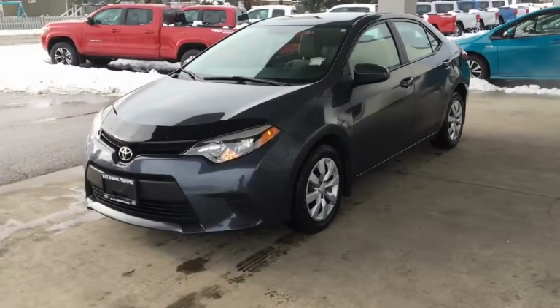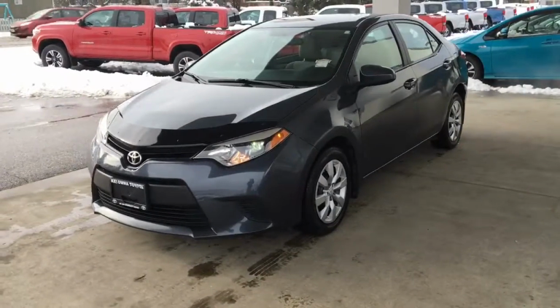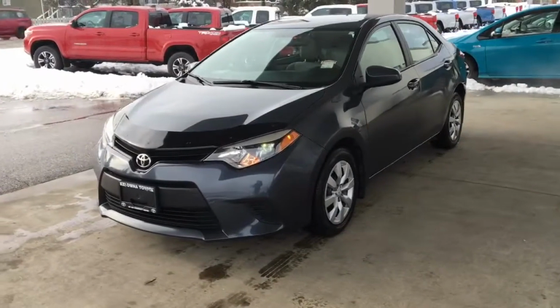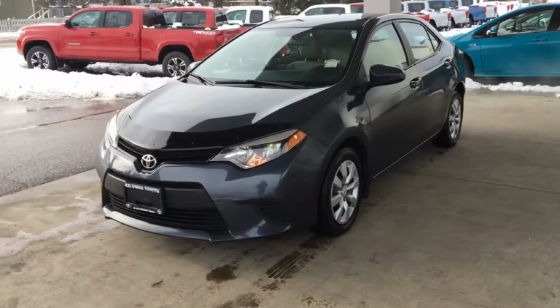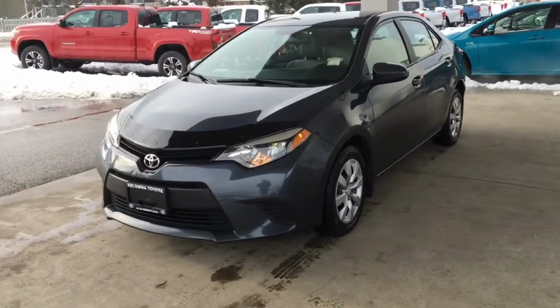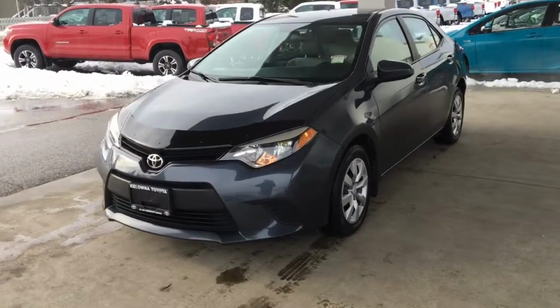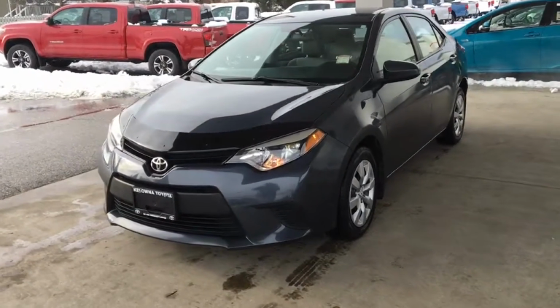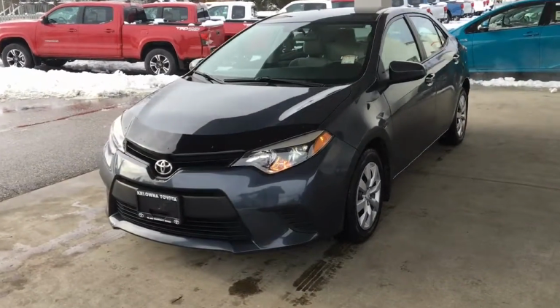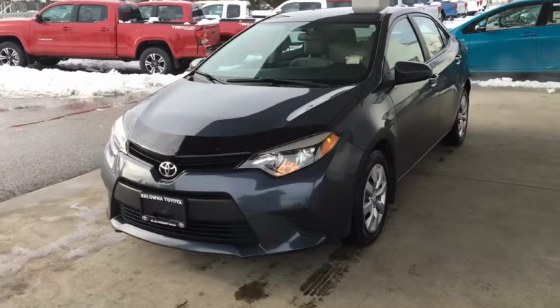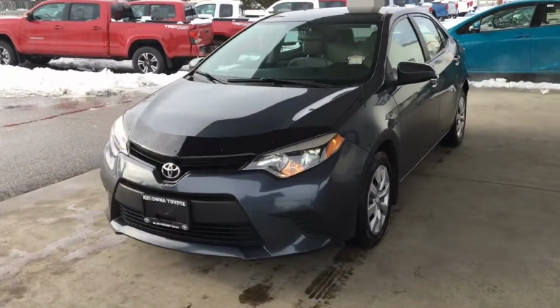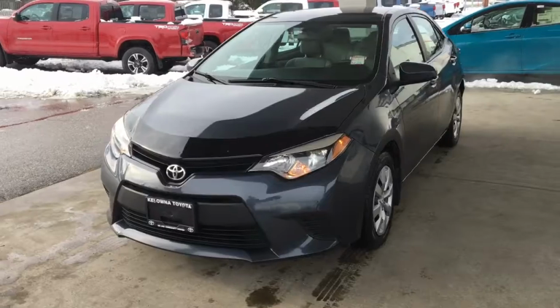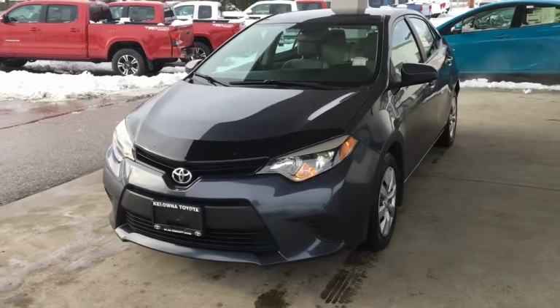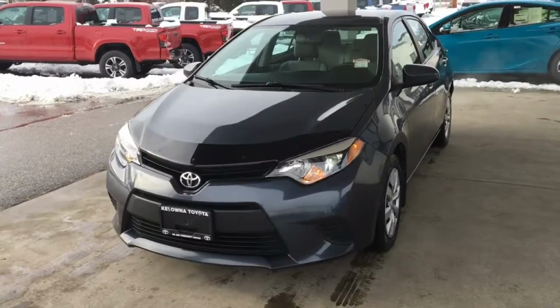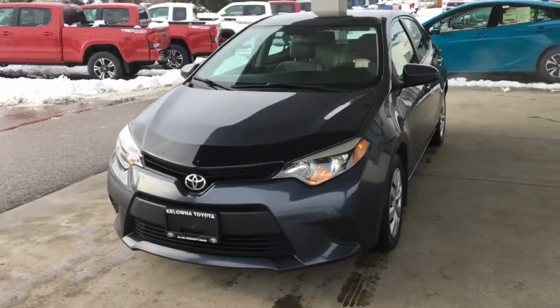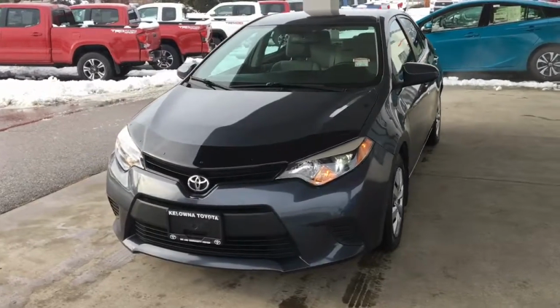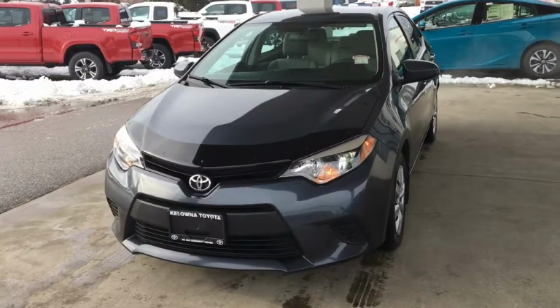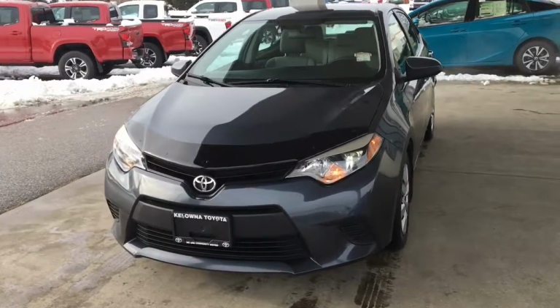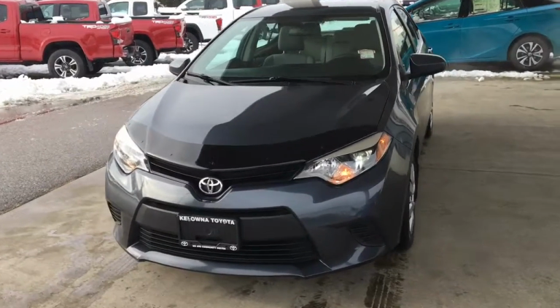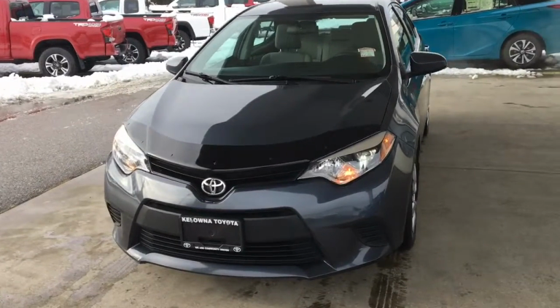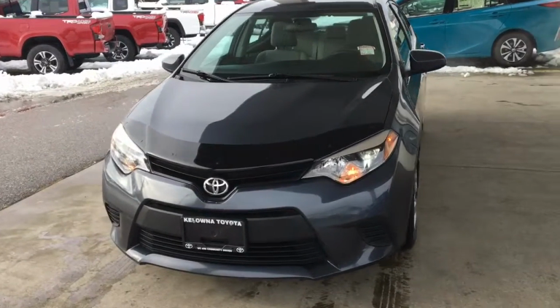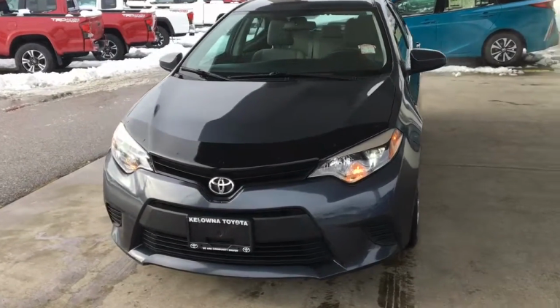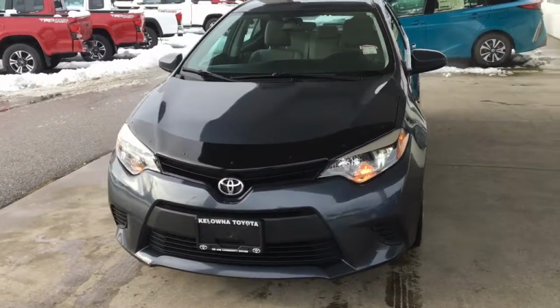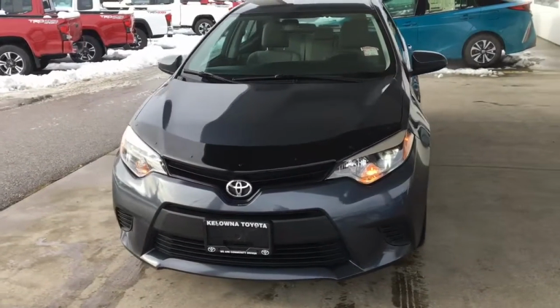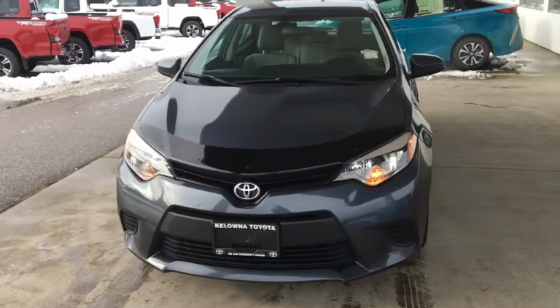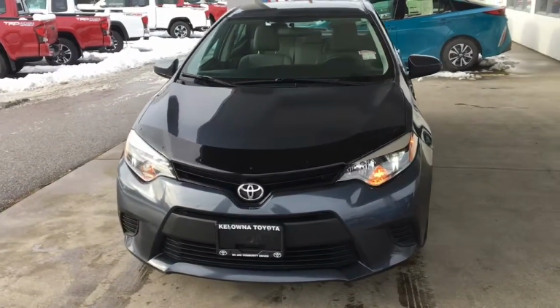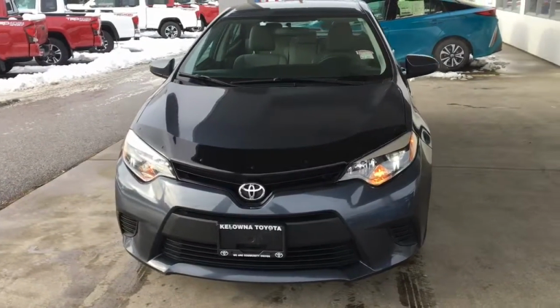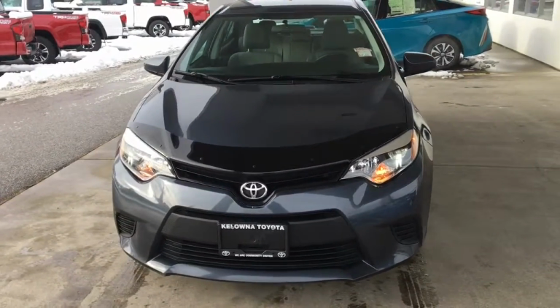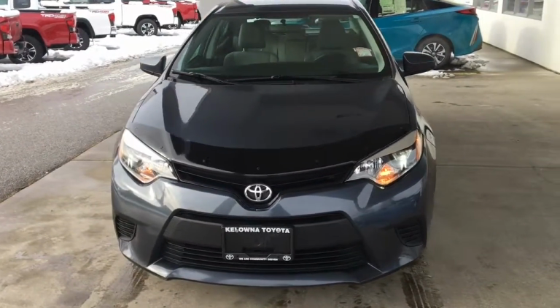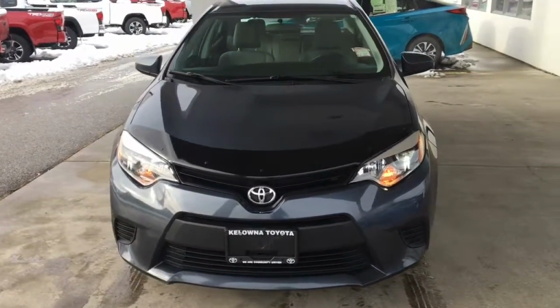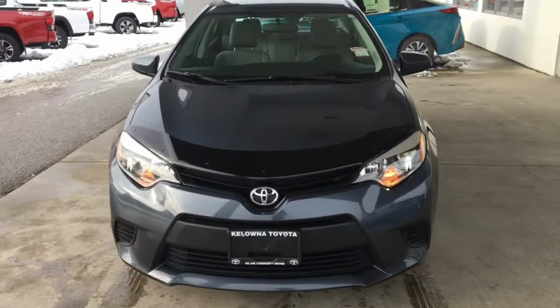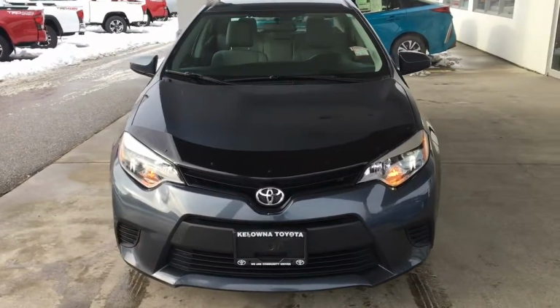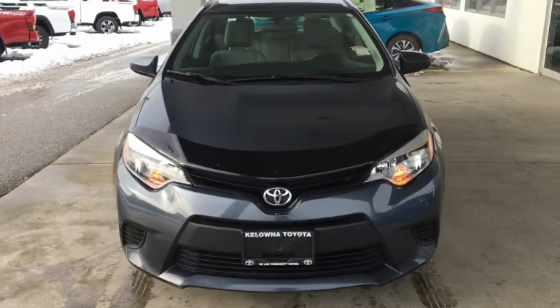From the driver's side, the Corolla features a blacked-out grille, colour-matched mirrors and door handles, and an integrated front spoiler.